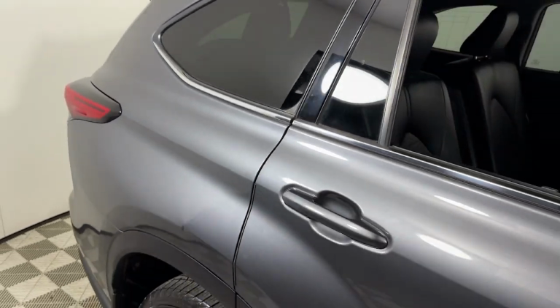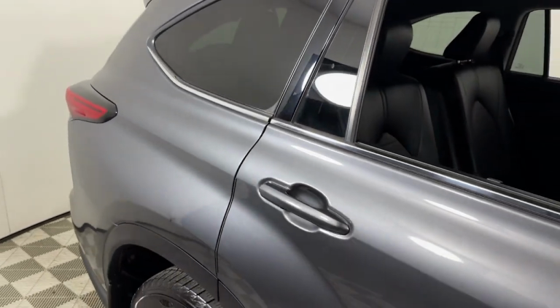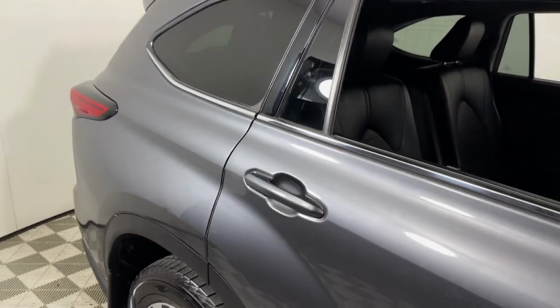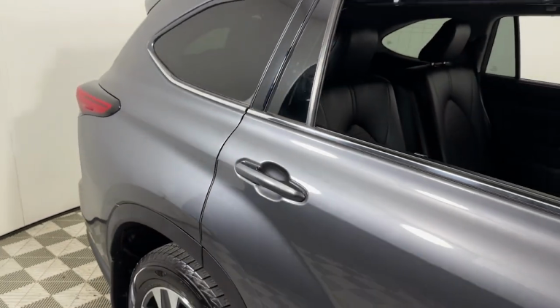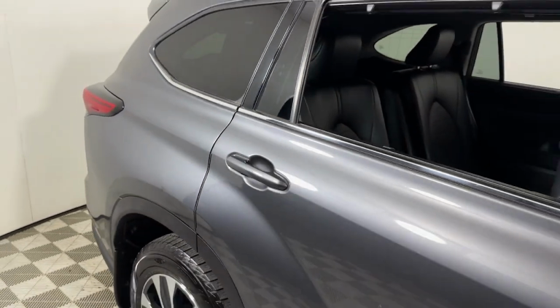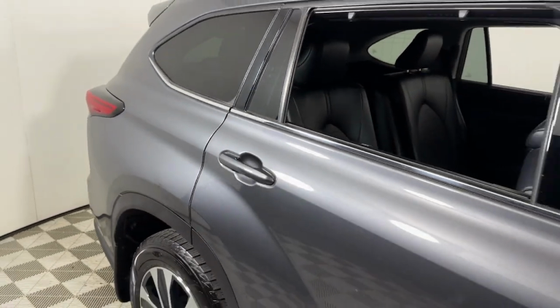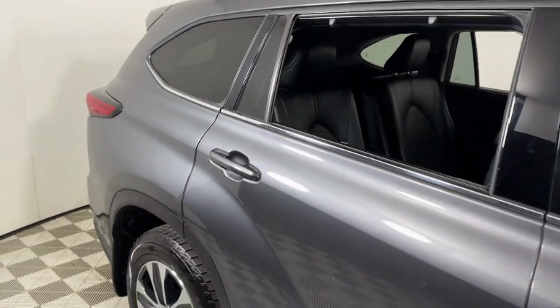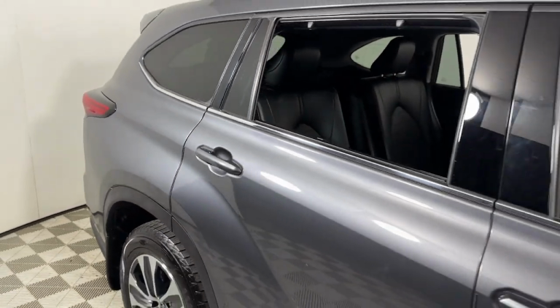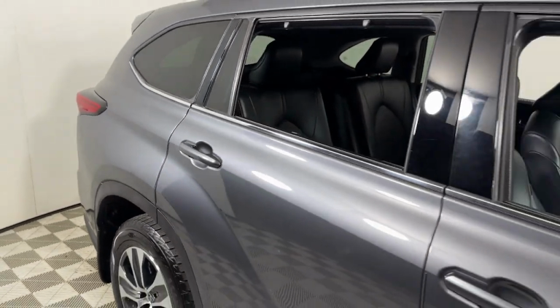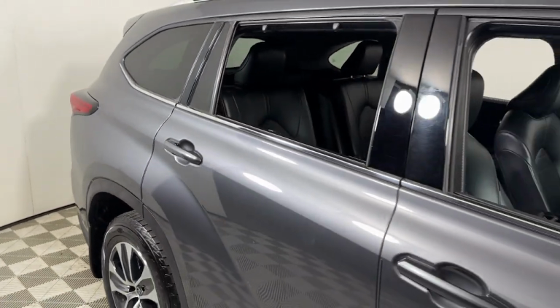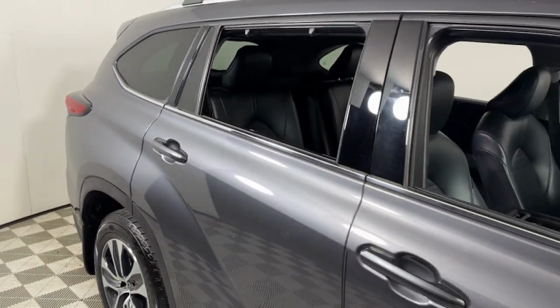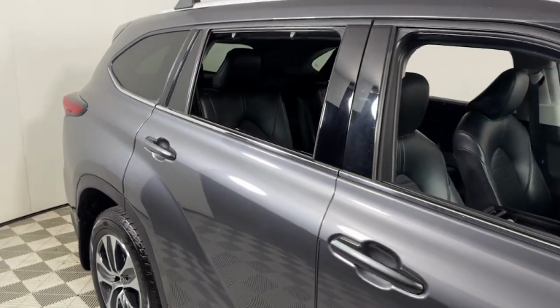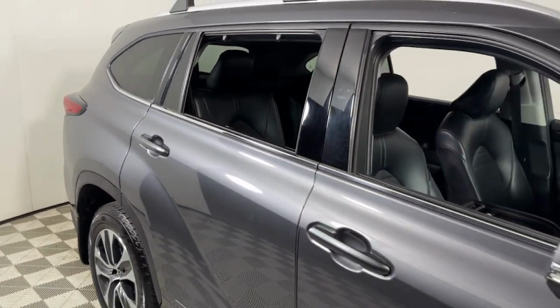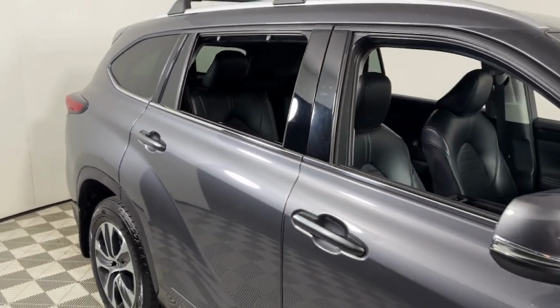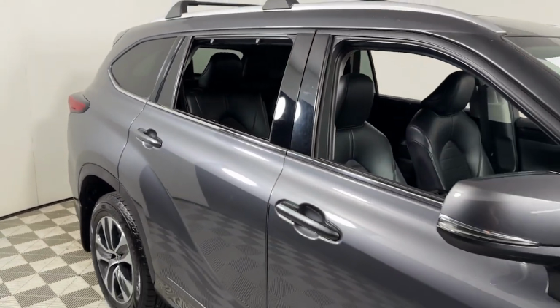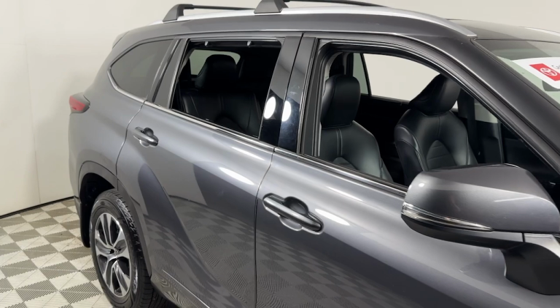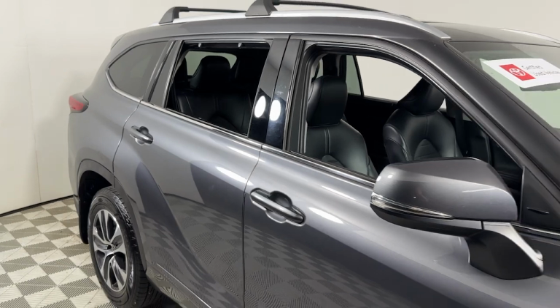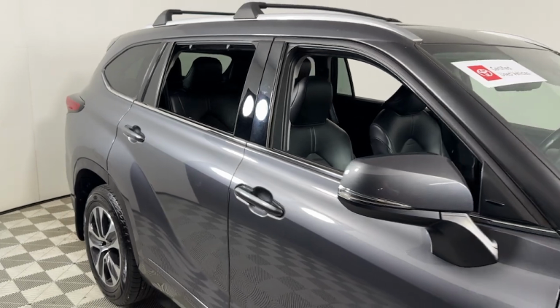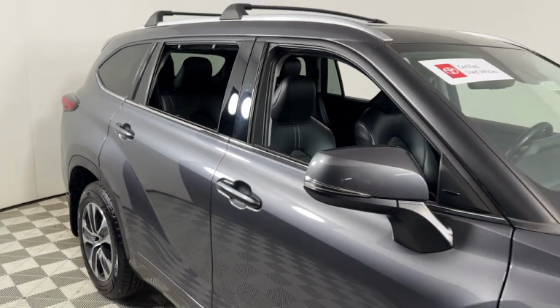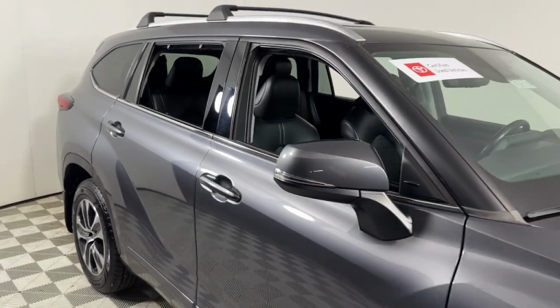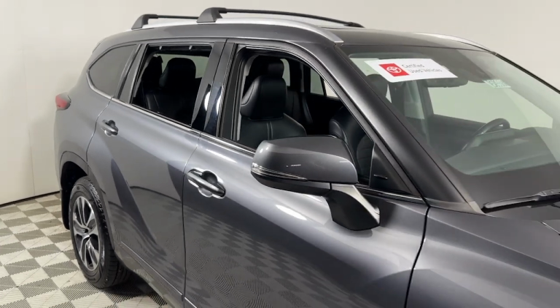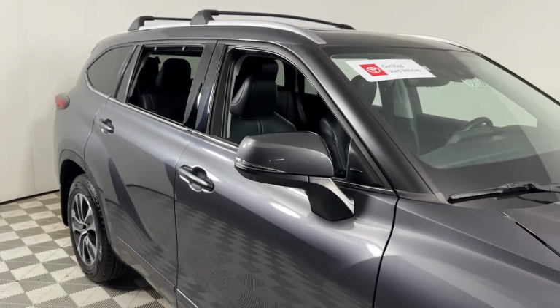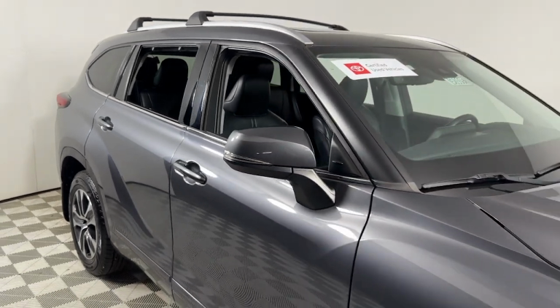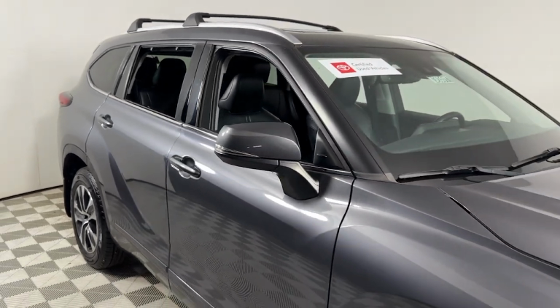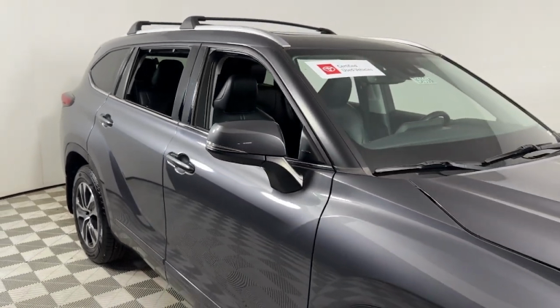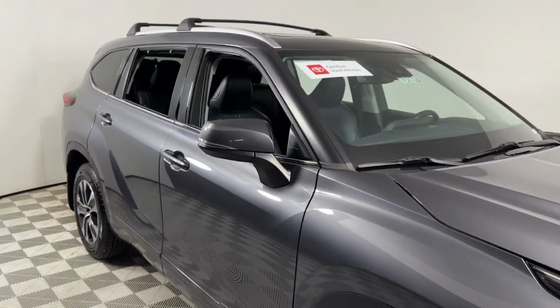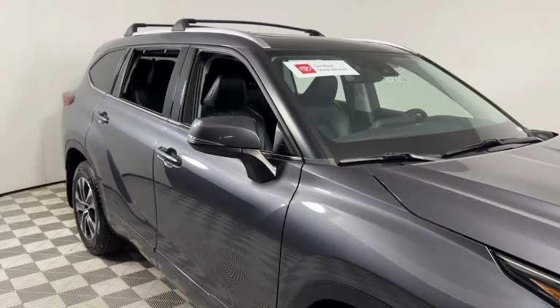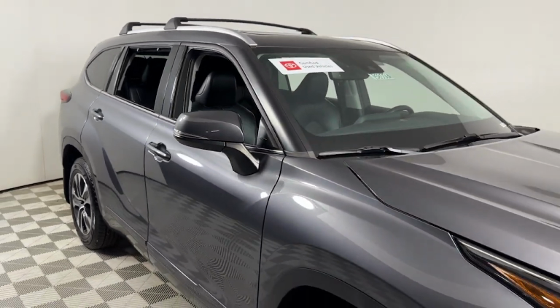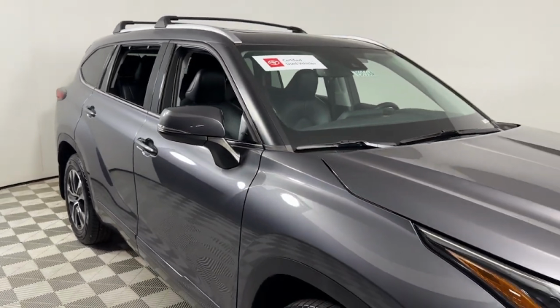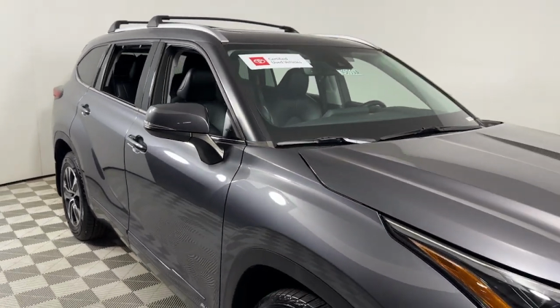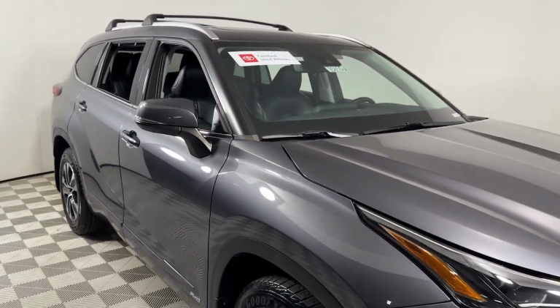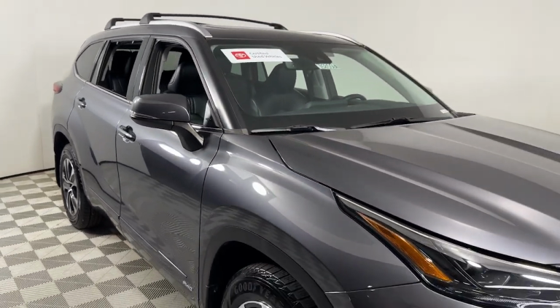Stop in today for a fun and easy test drive. Our knowledgeable staff will take excellent care of you.